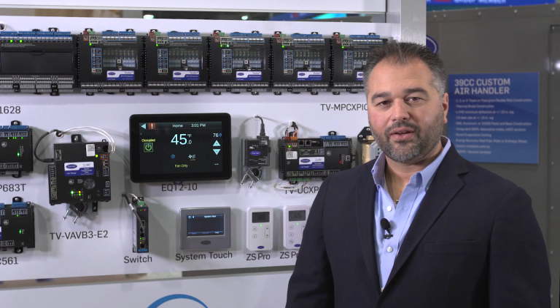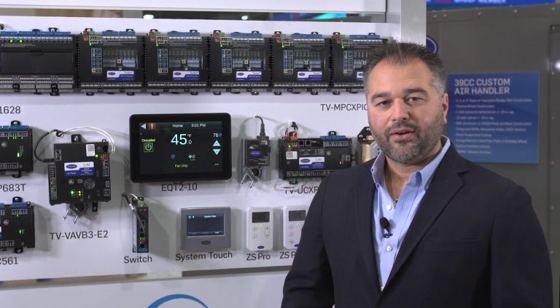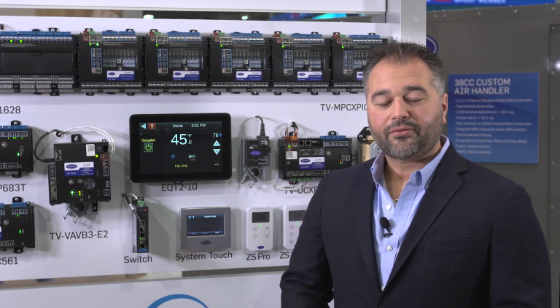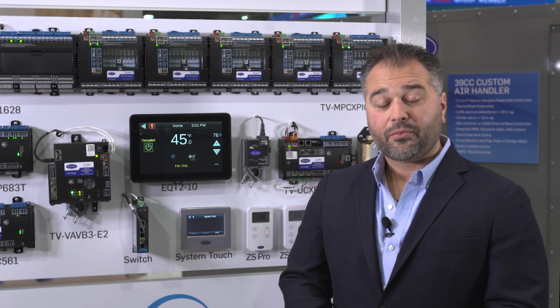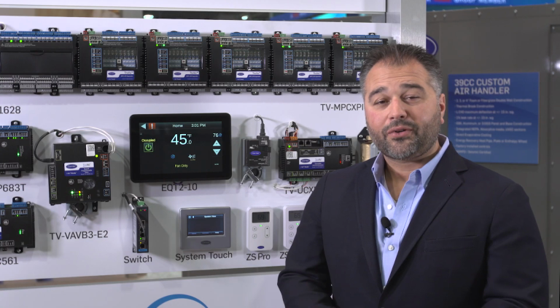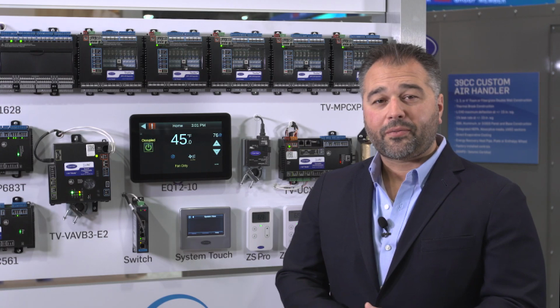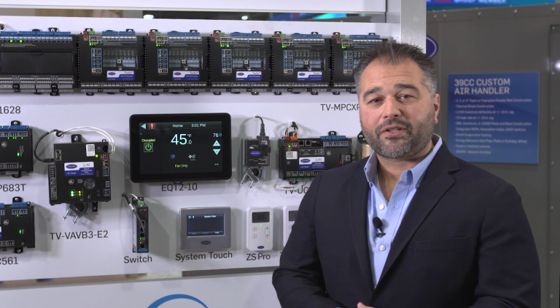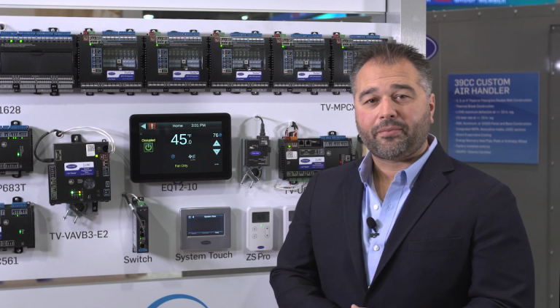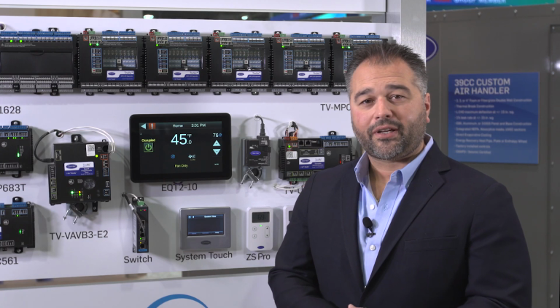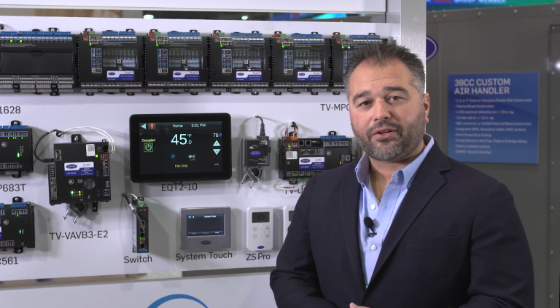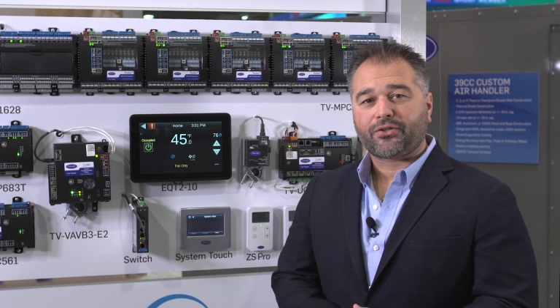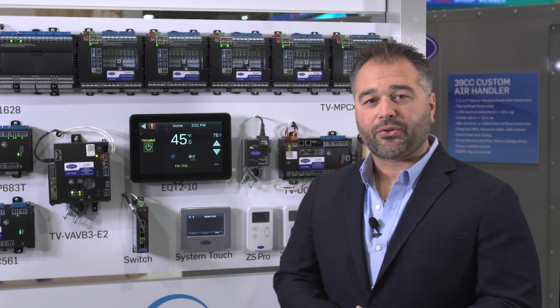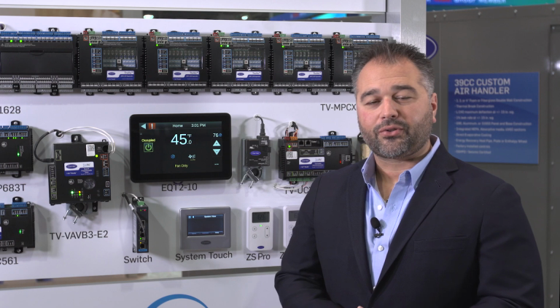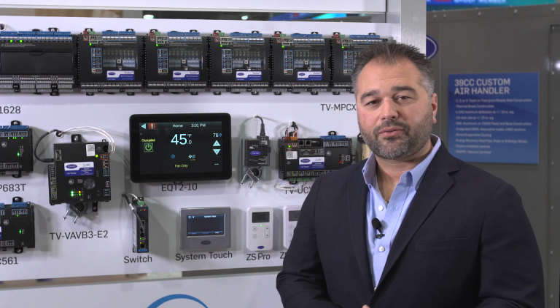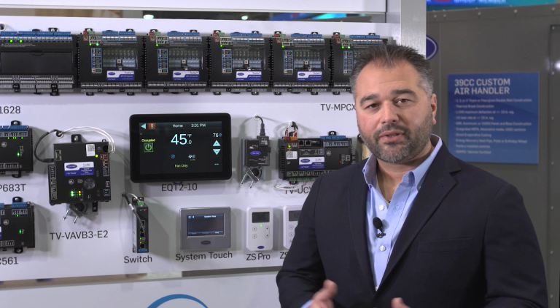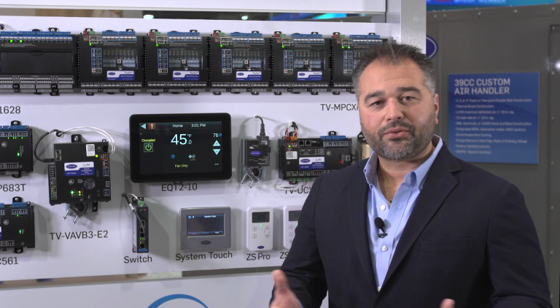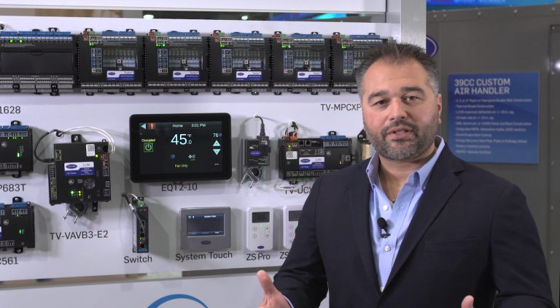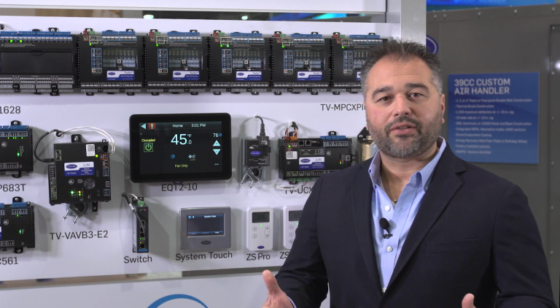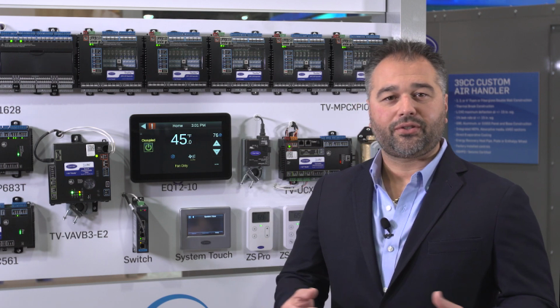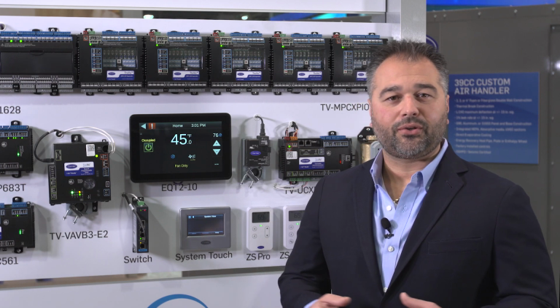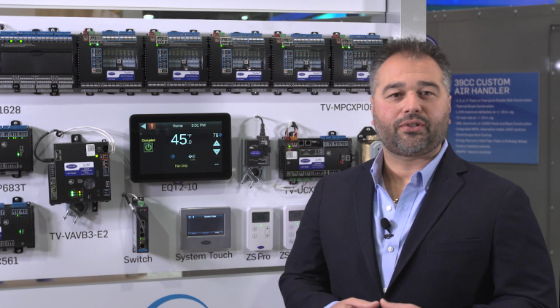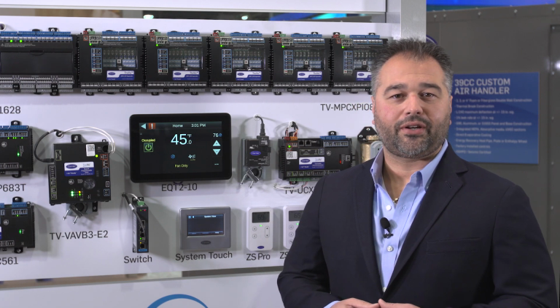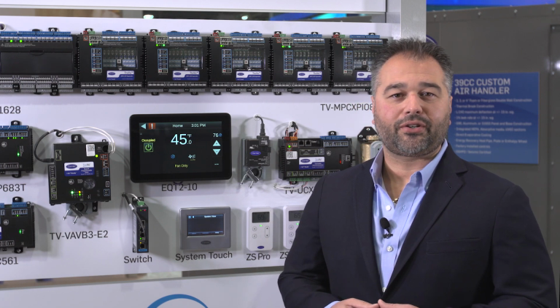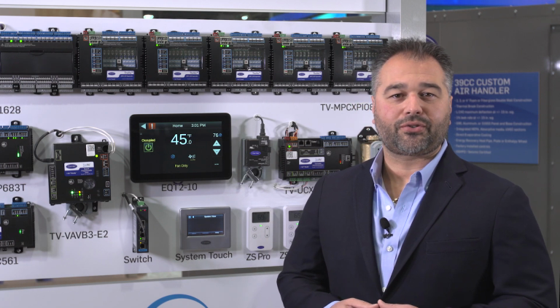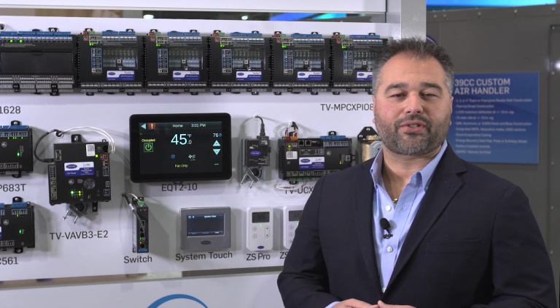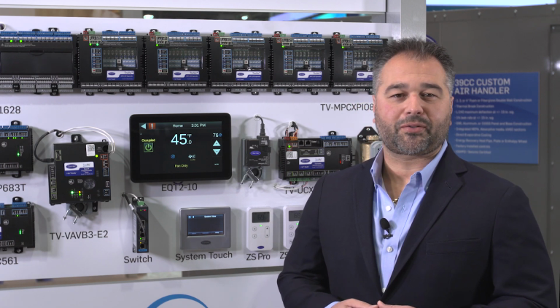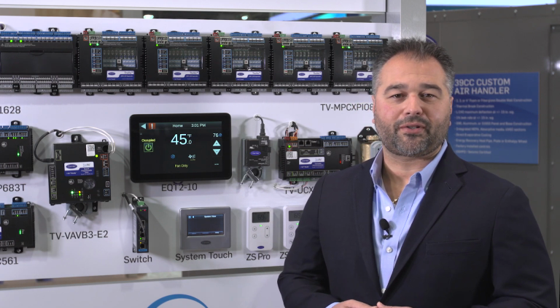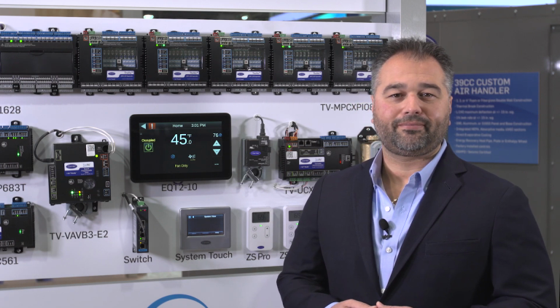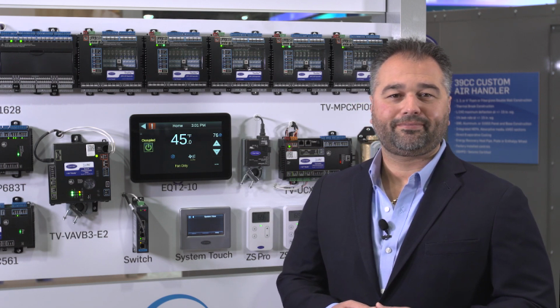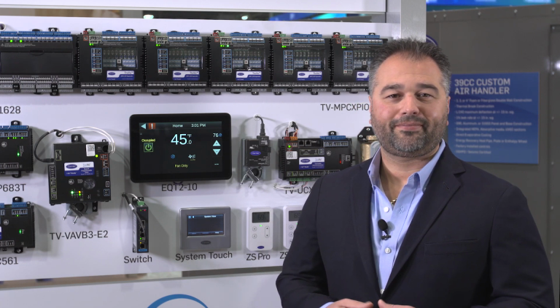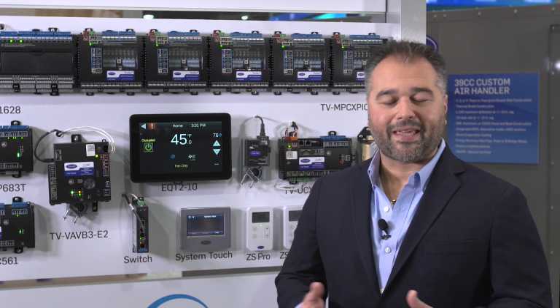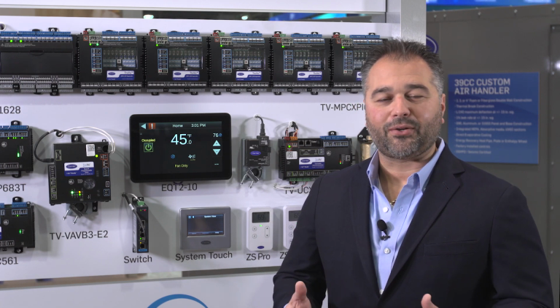For more information about Carrier Controls, please reach out to your local Carrier Controls expert. Thank you.